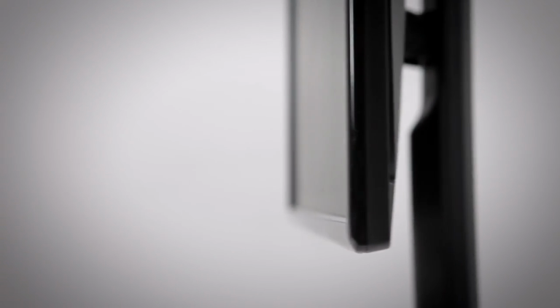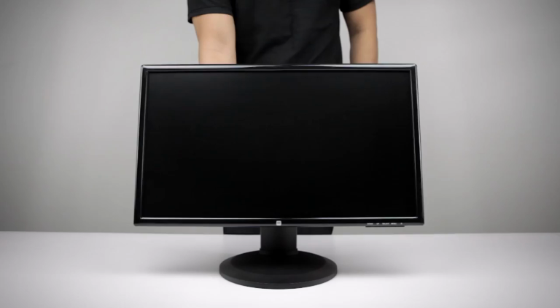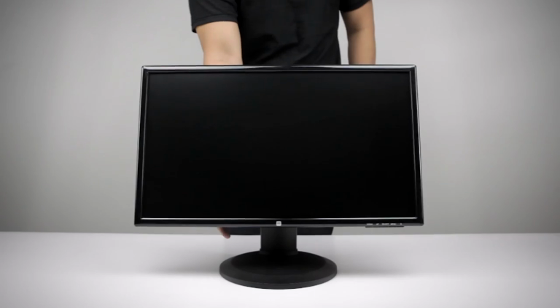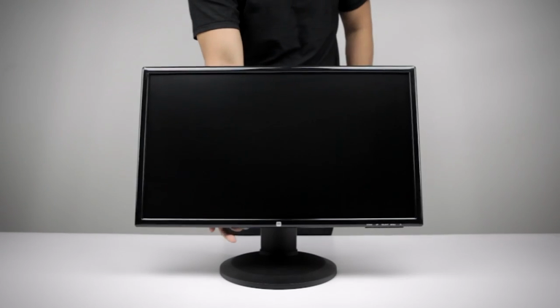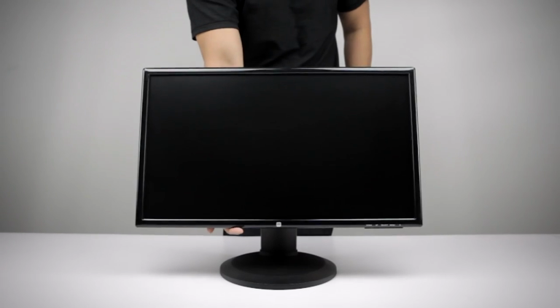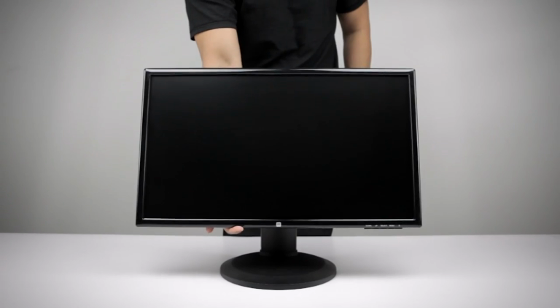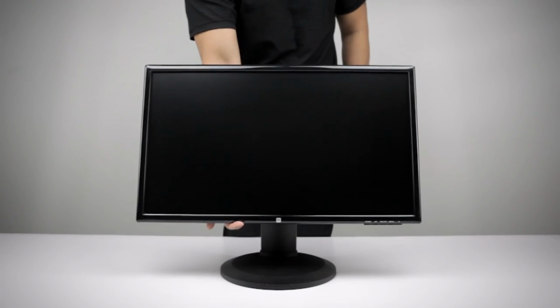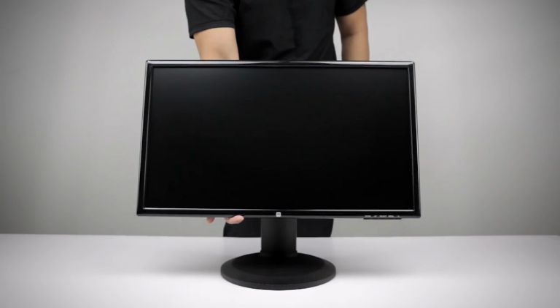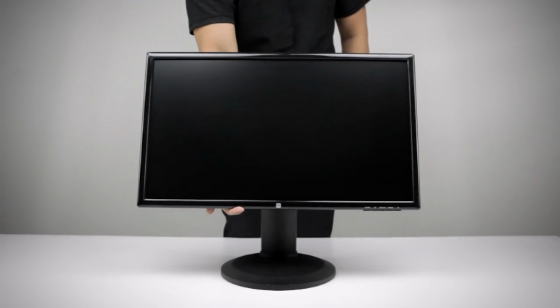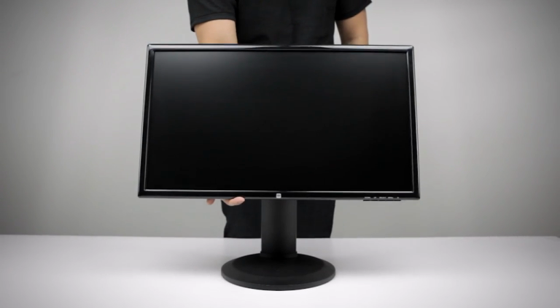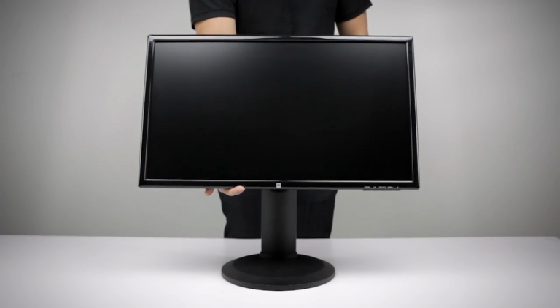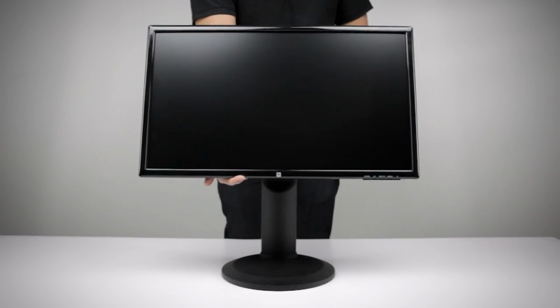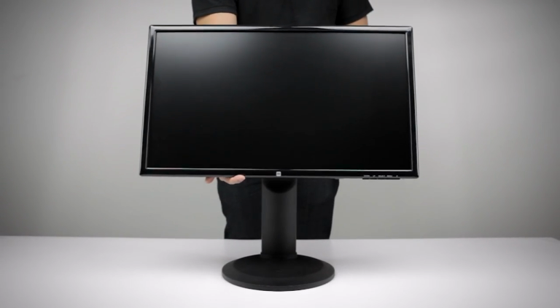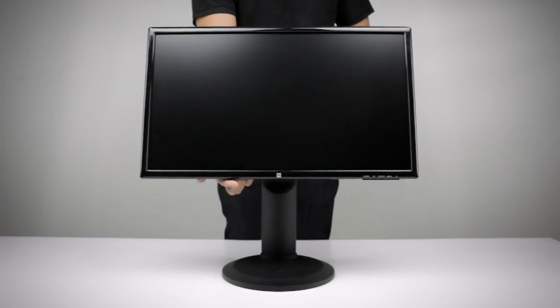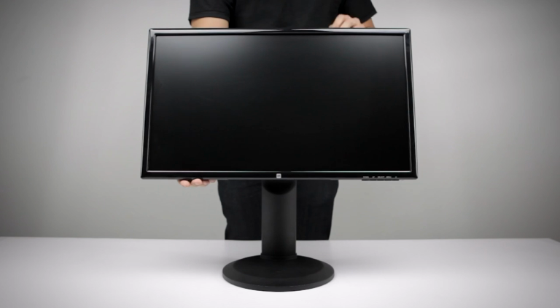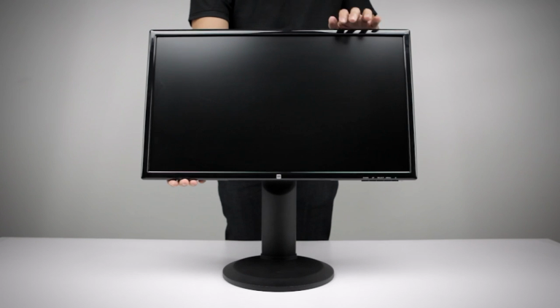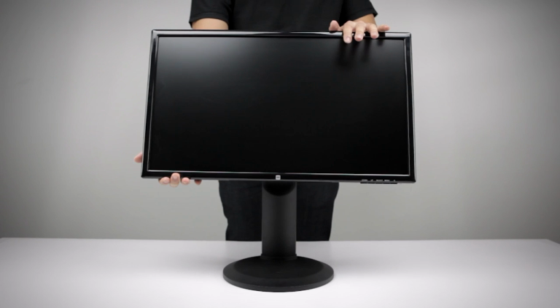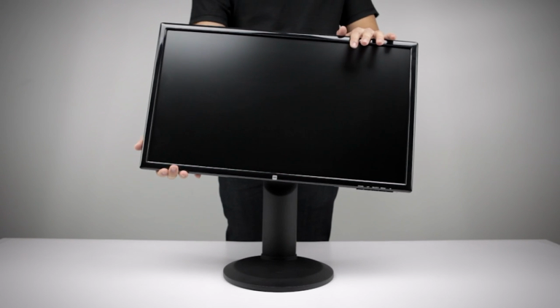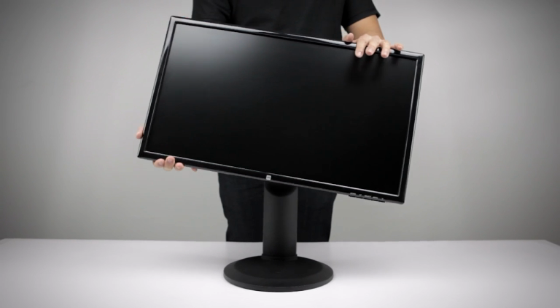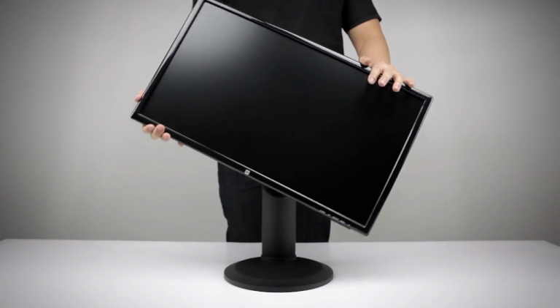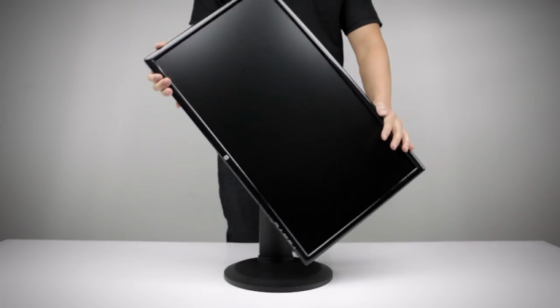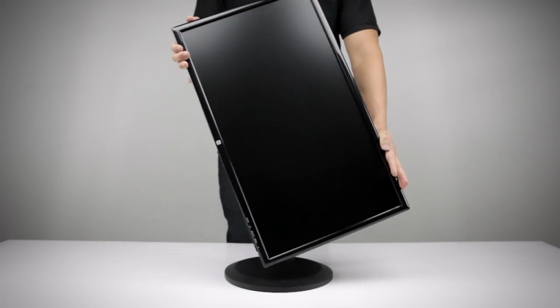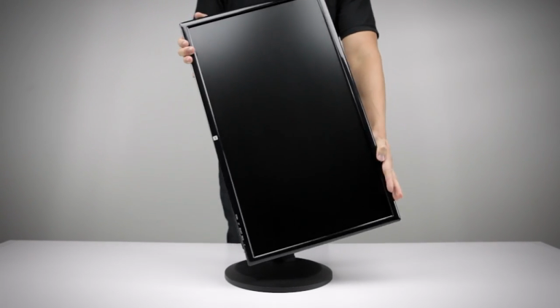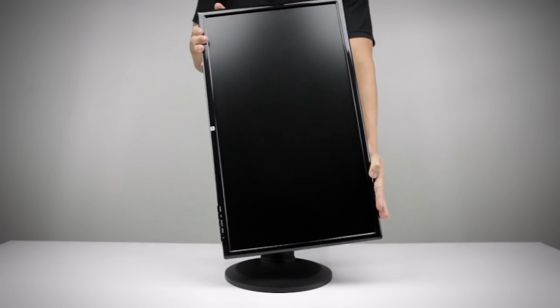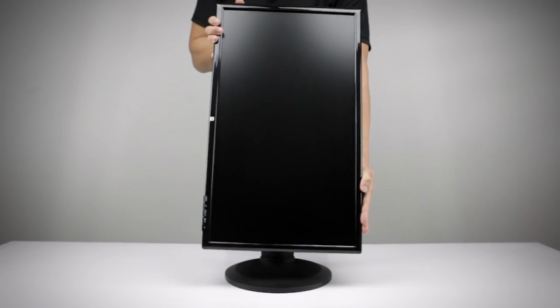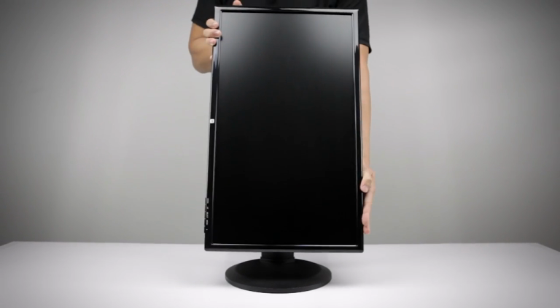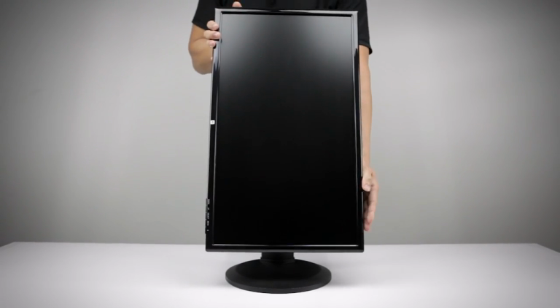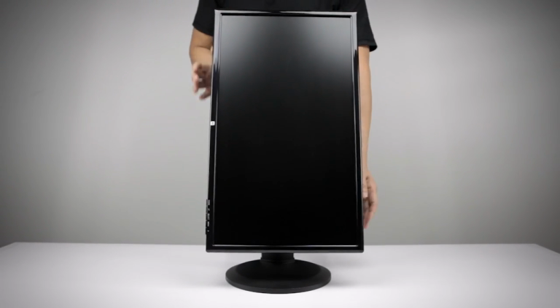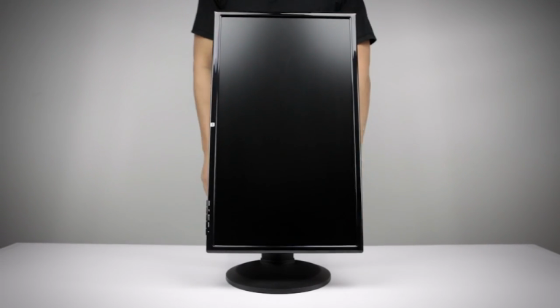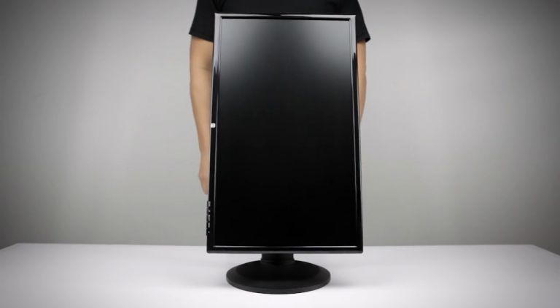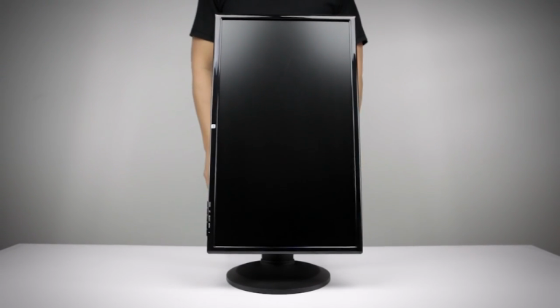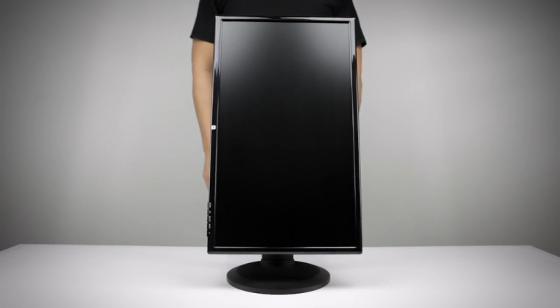The adjustable SuperStand allows for tilt and swivel adjustment, as well as rotation for easy portrait and landscape orientation change.